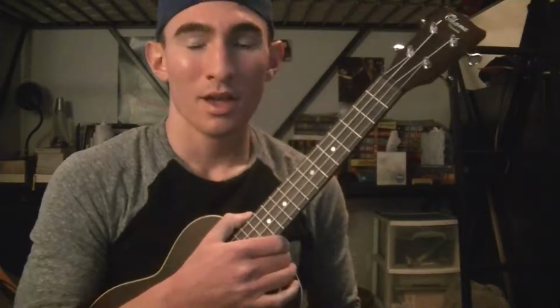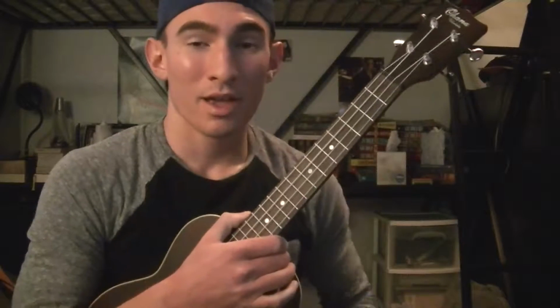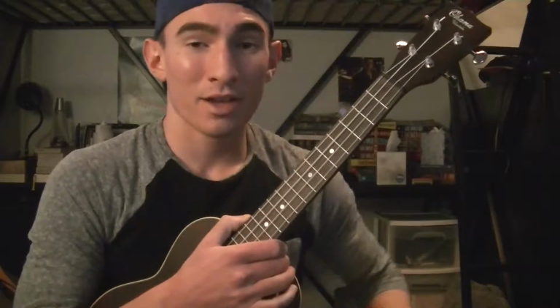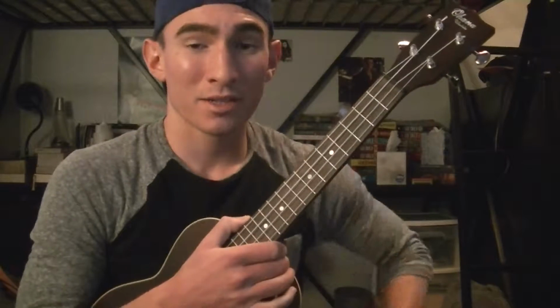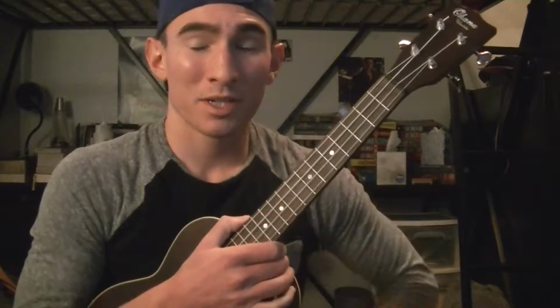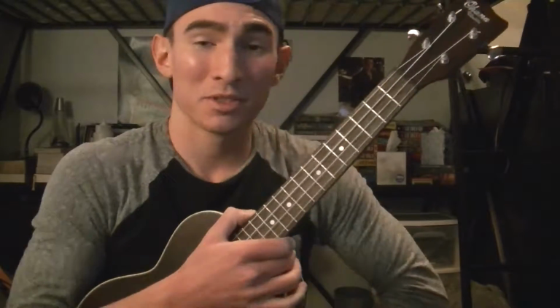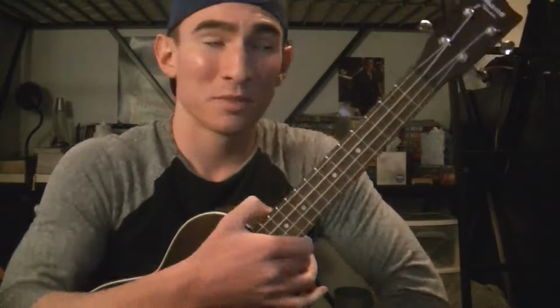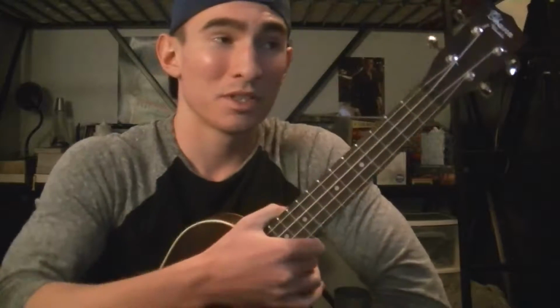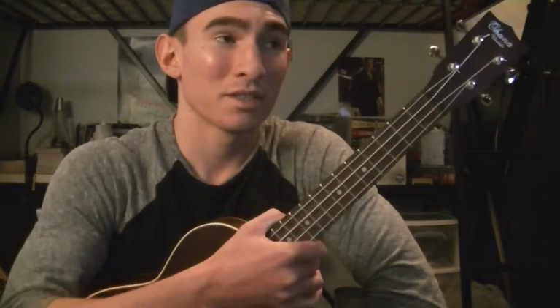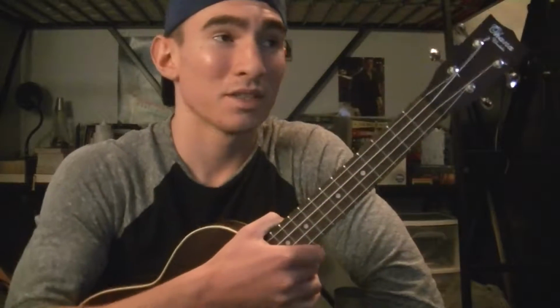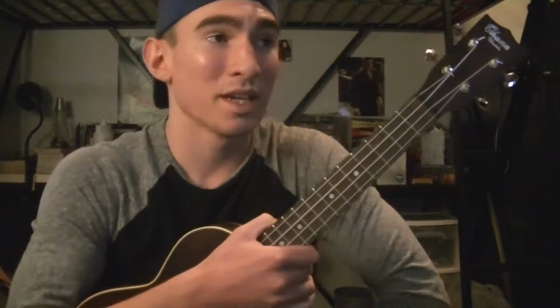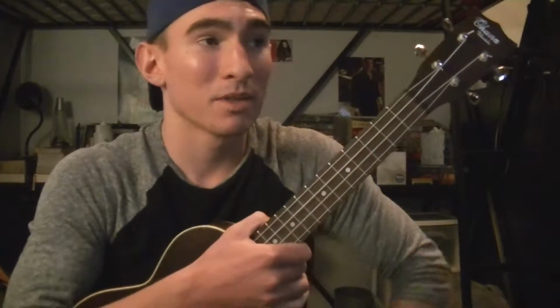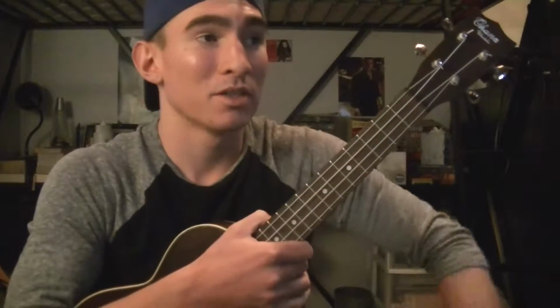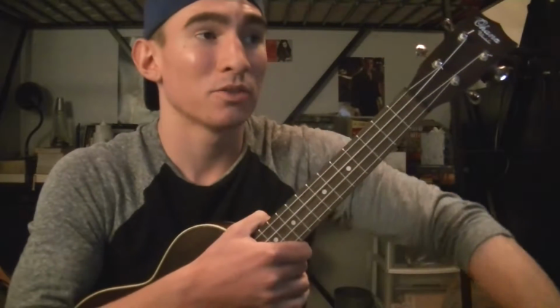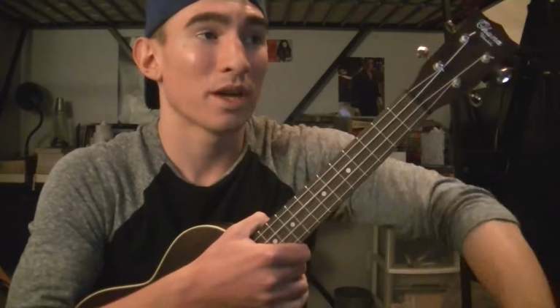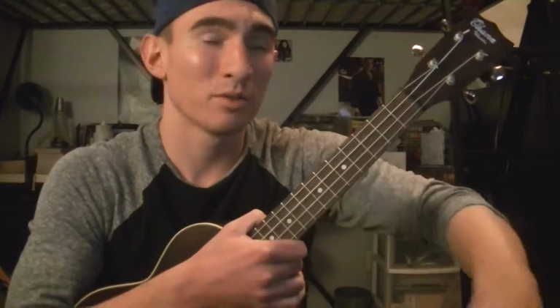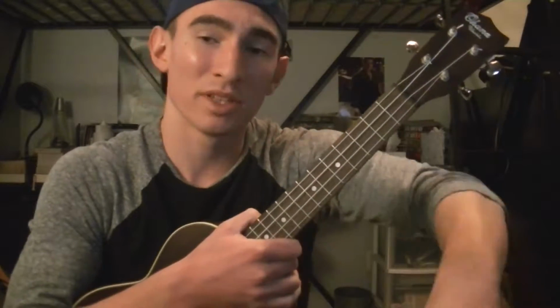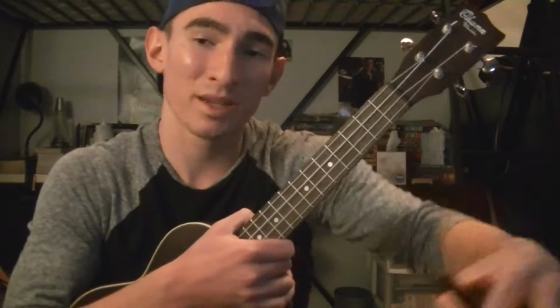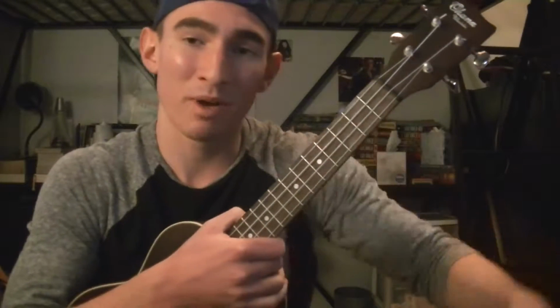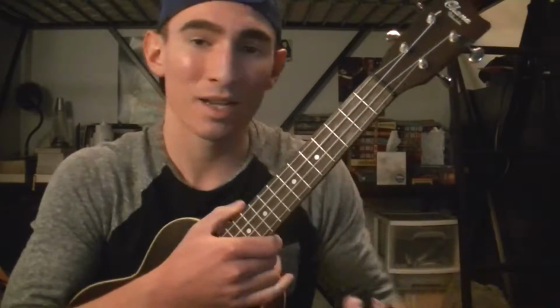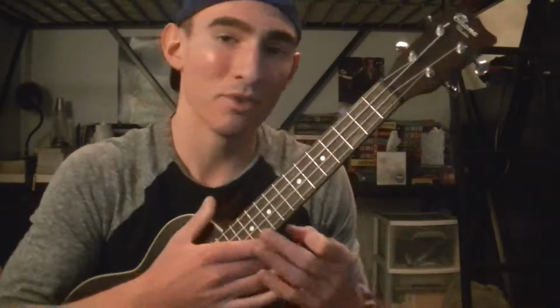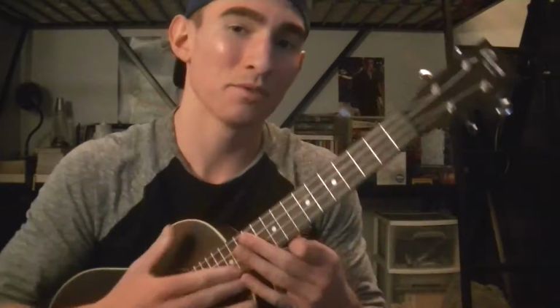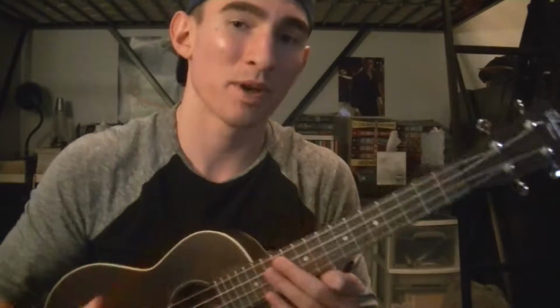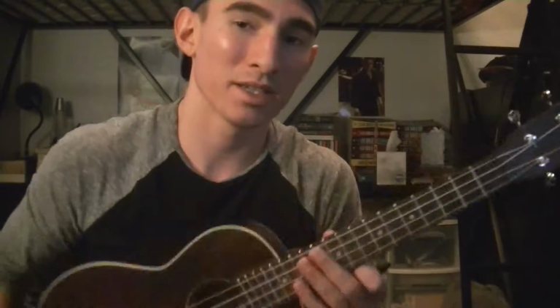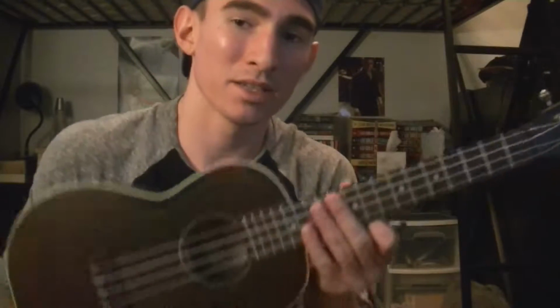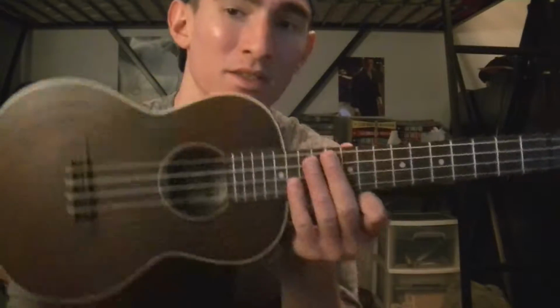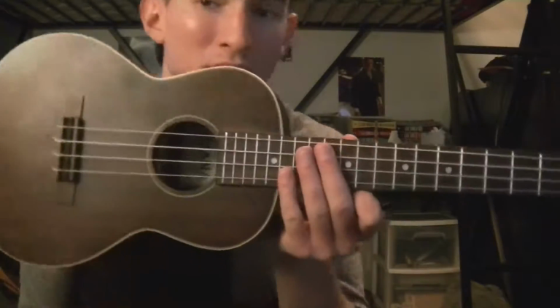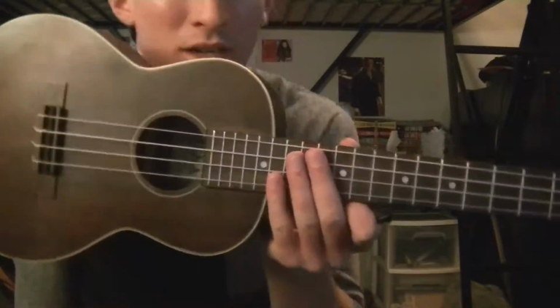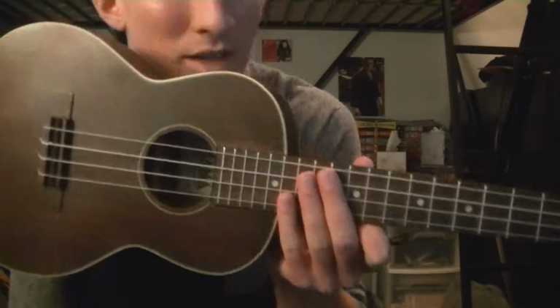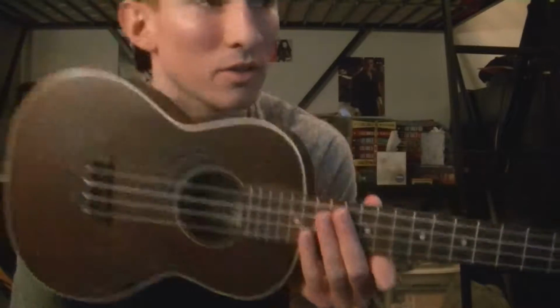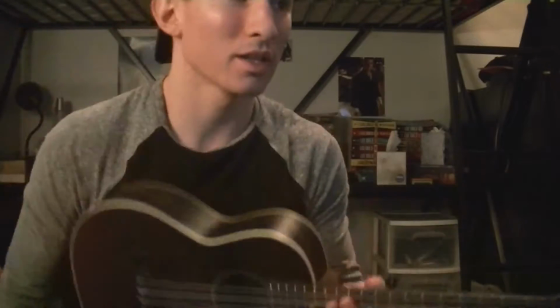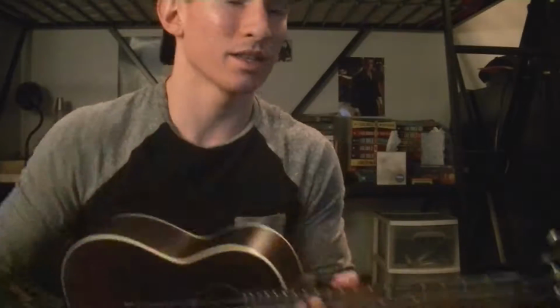Hey you guys, my name is James Diaz, and today I'm going to teach you how to play Body Moves by DNCE on the ukulele.